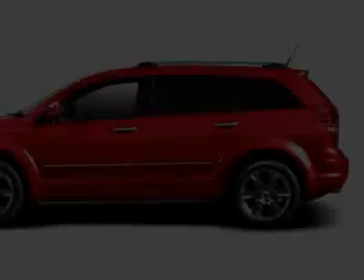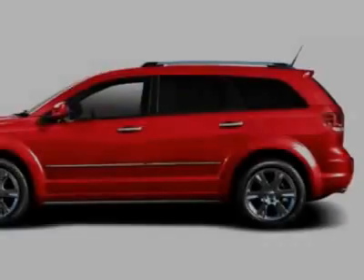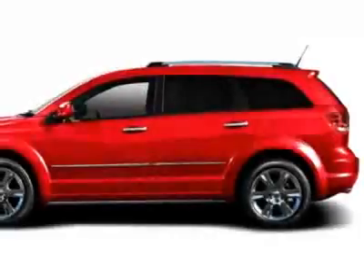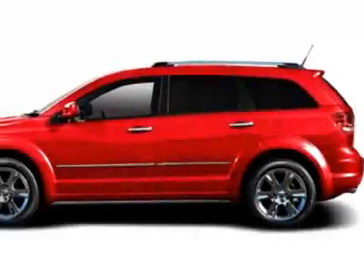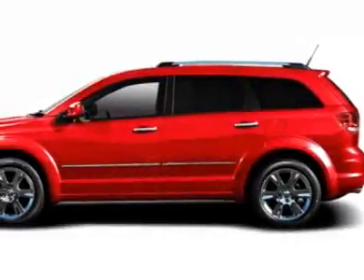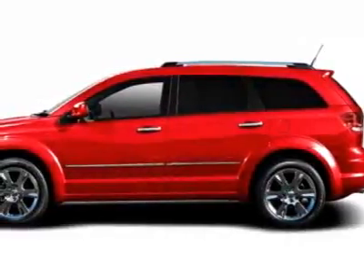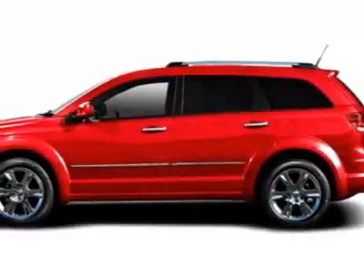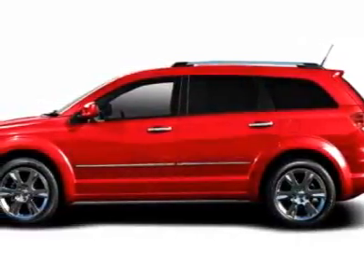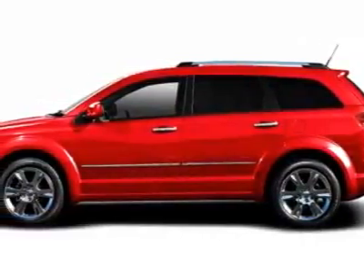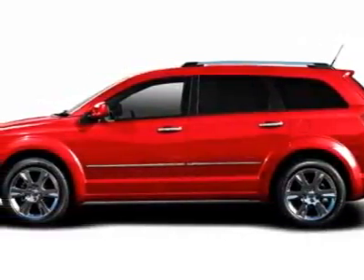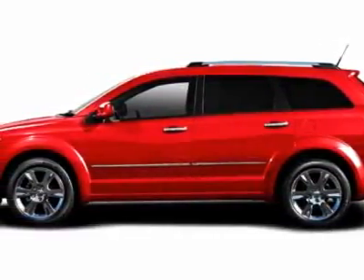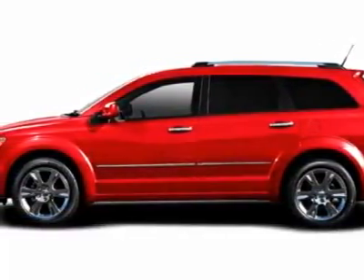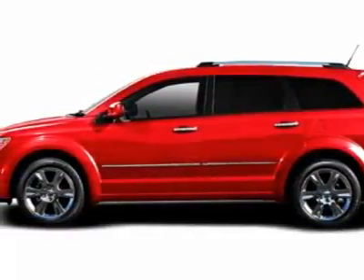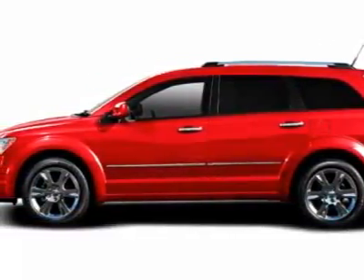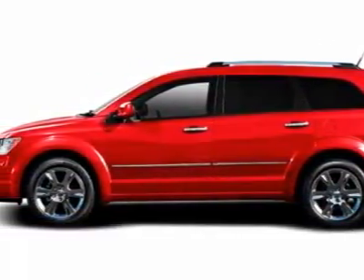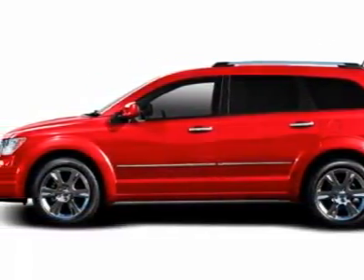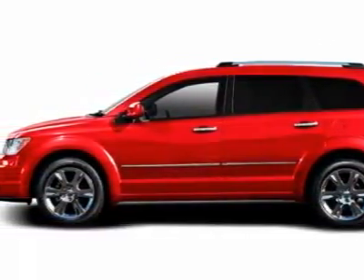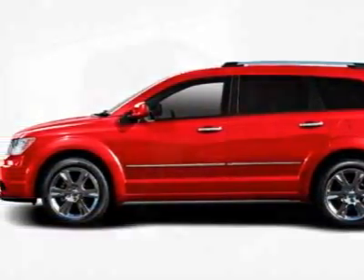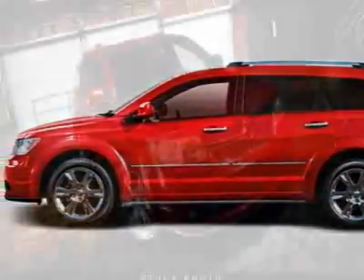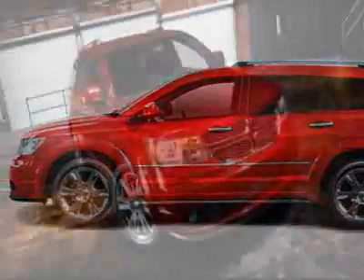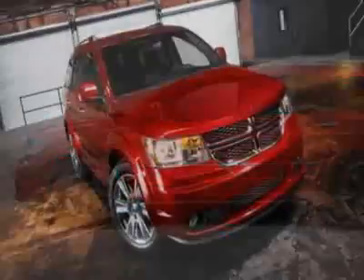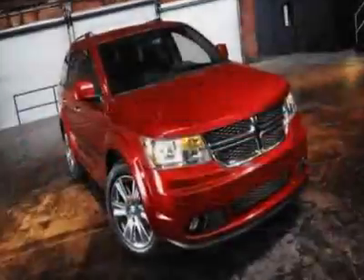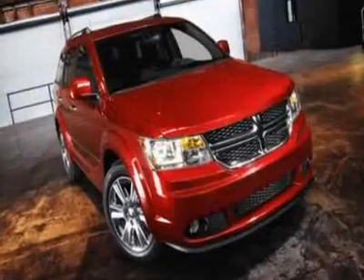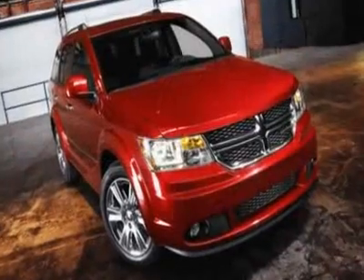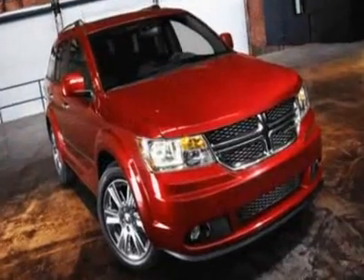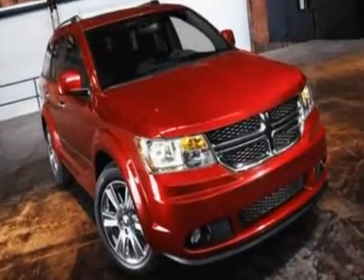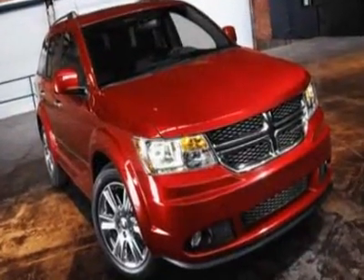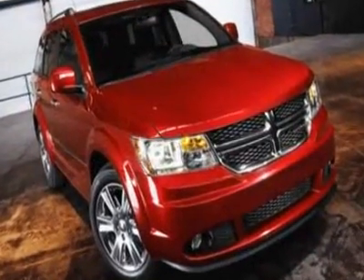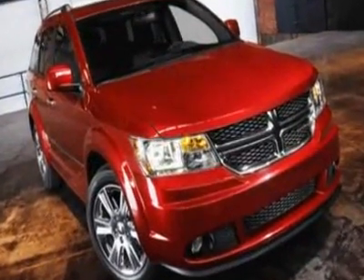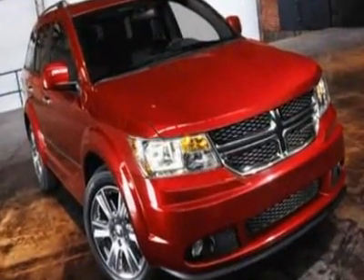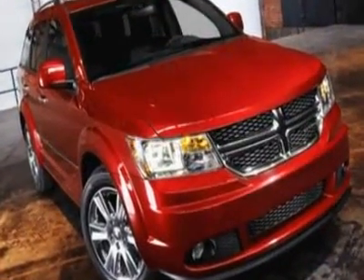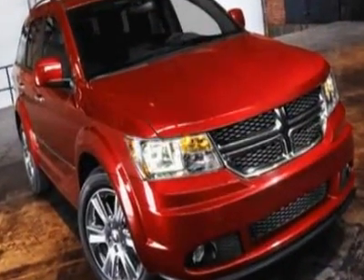Come take a look at this new 2011 Dodge Journey. For your protection, this vehicle has a full factory warranty.